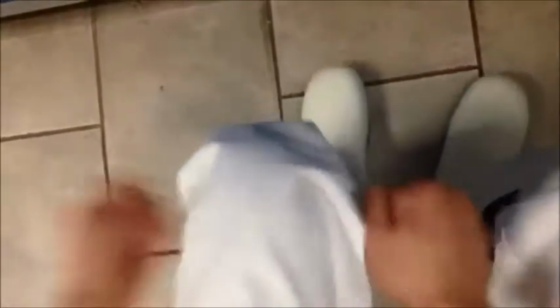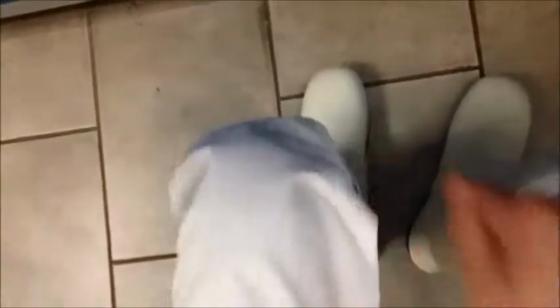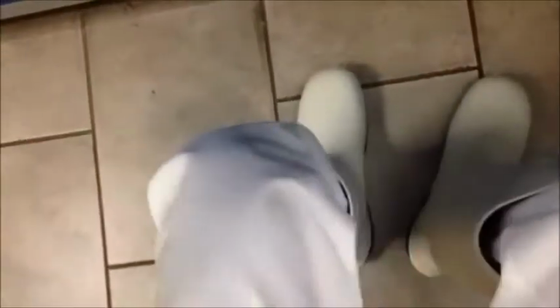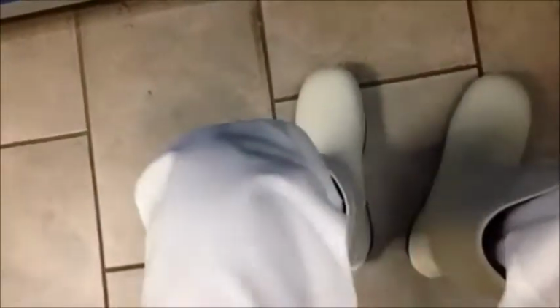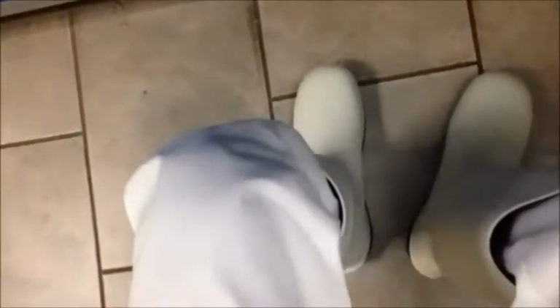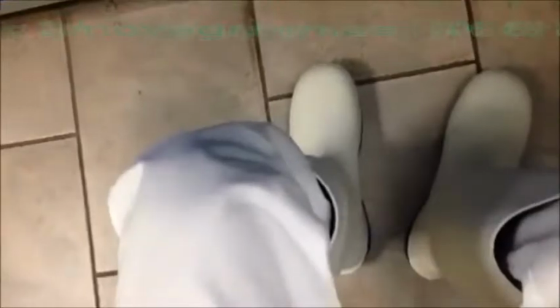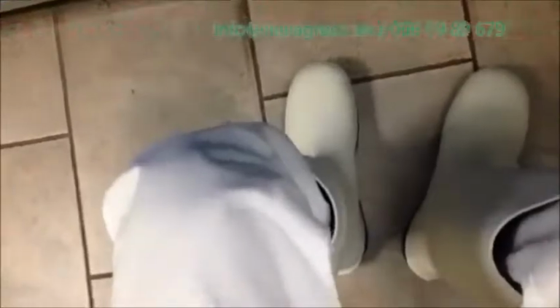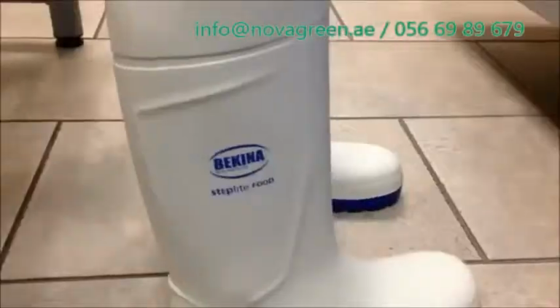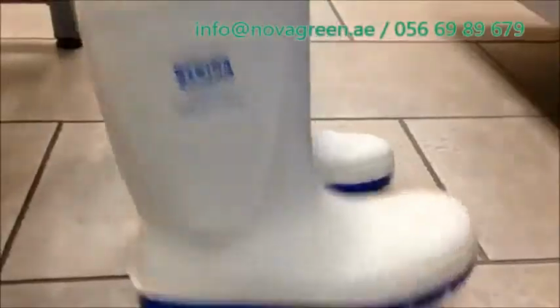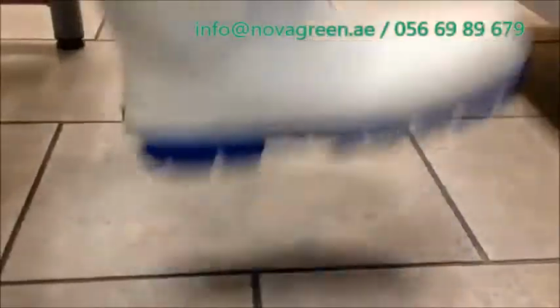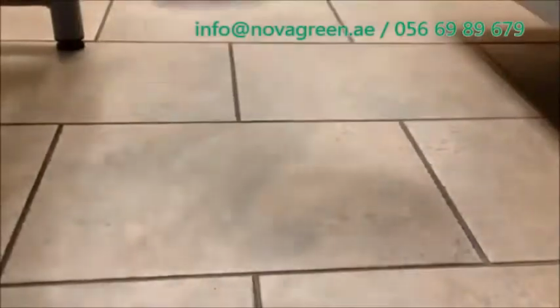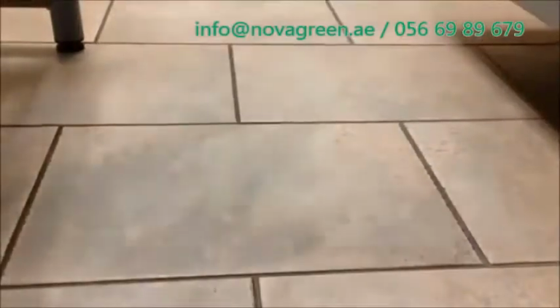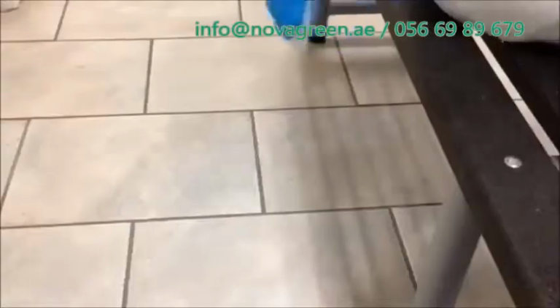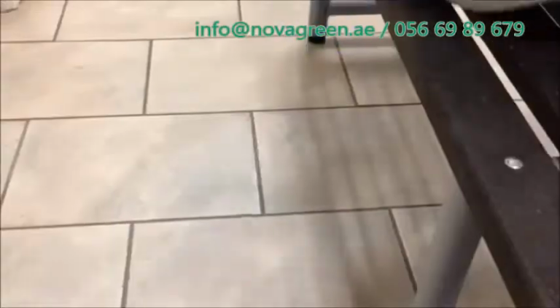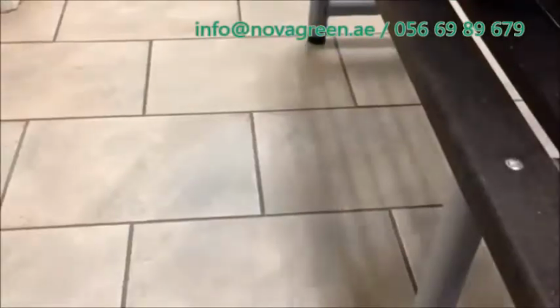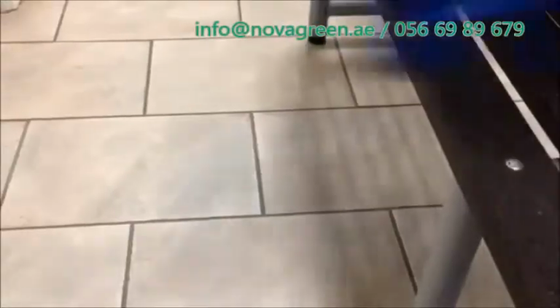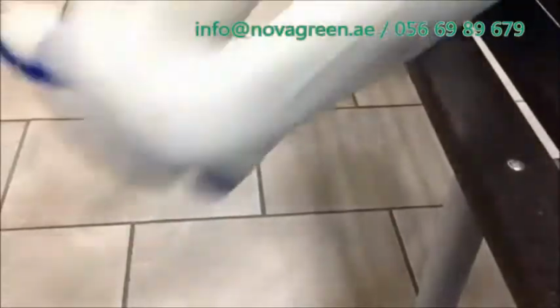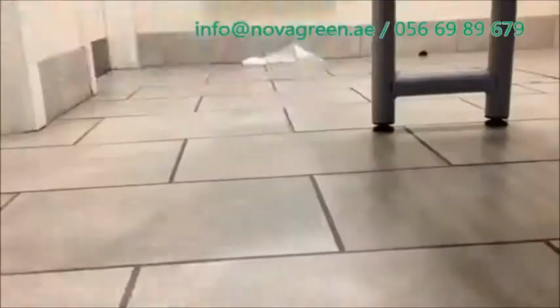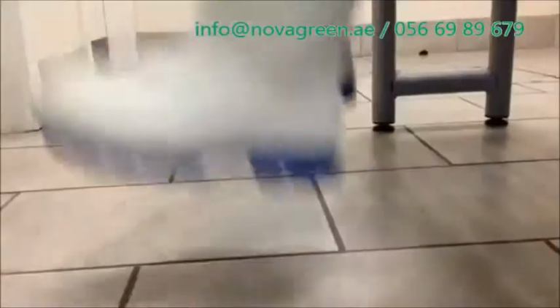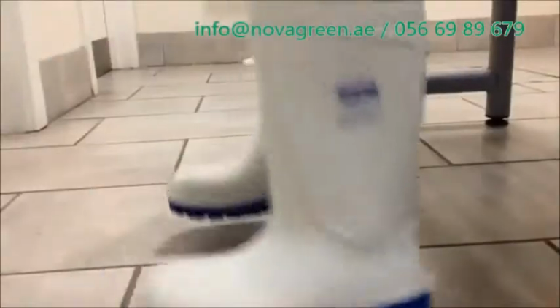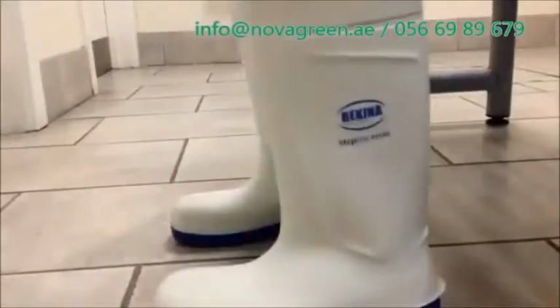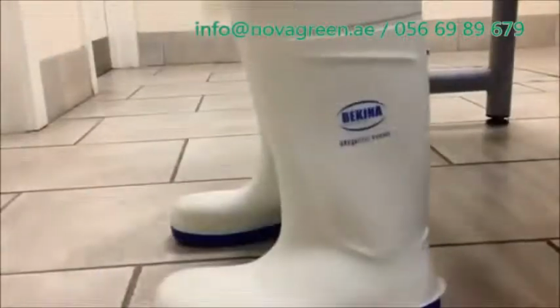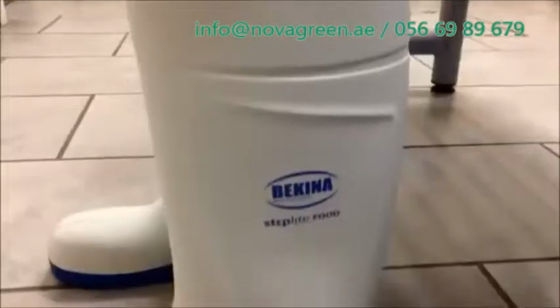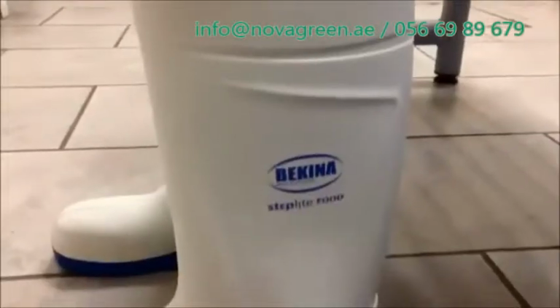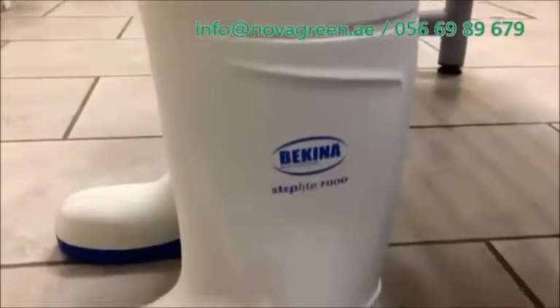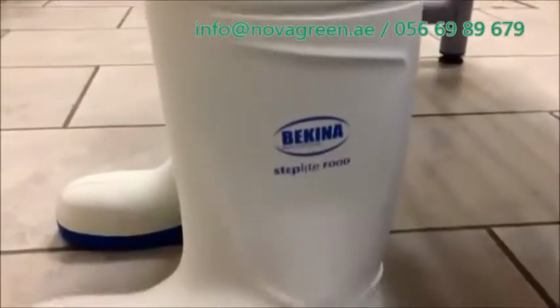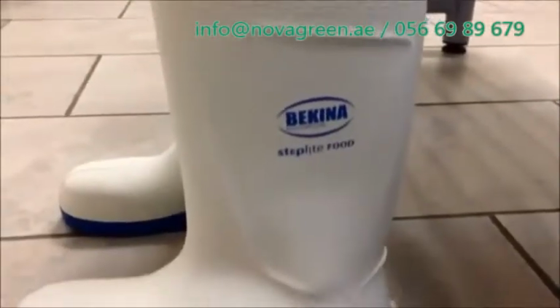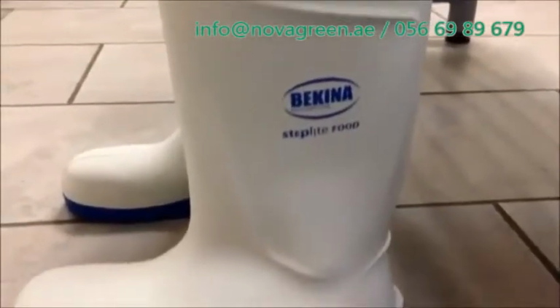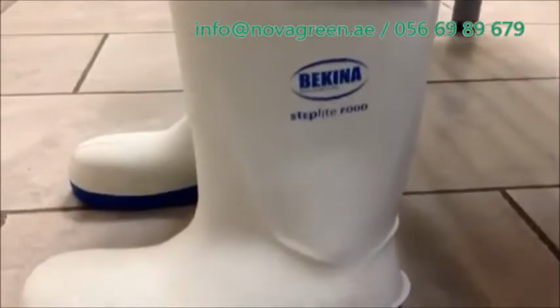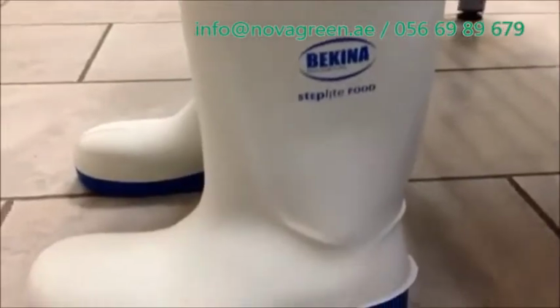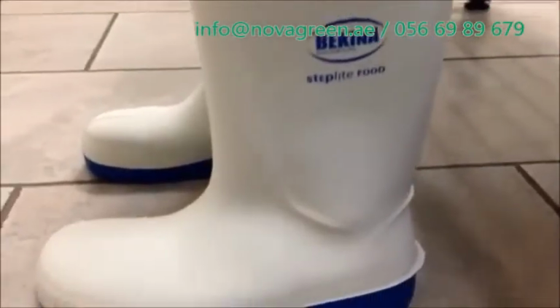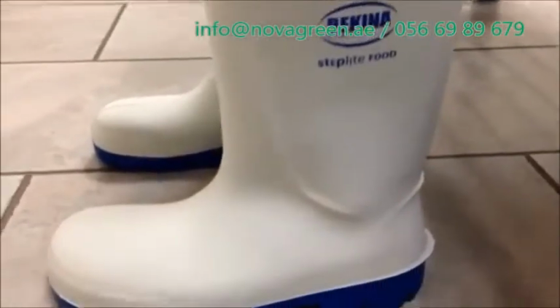With an encapsulated toe cap giving extra comfort, the Steplight works in temperatures as low as minus 20 degrees Celsius.